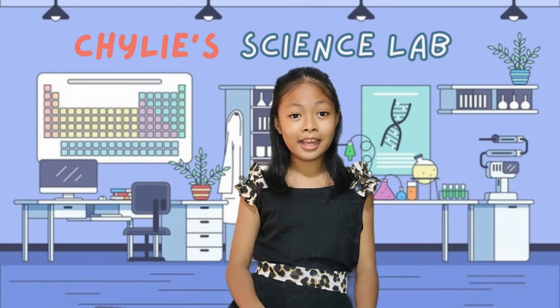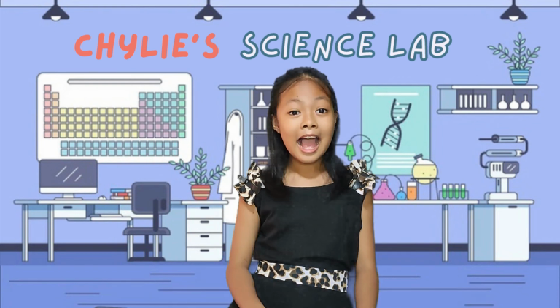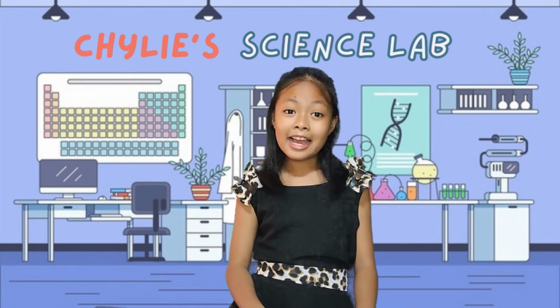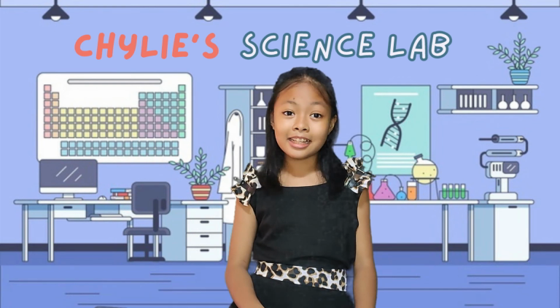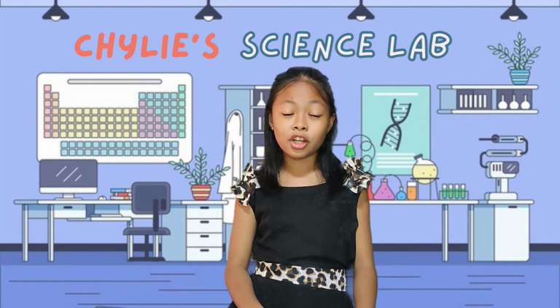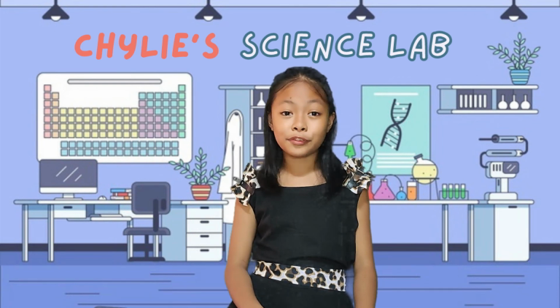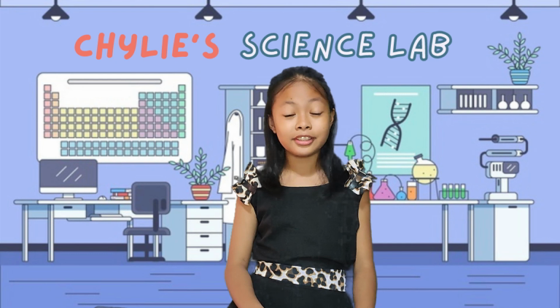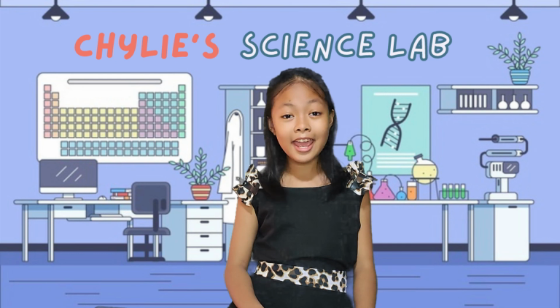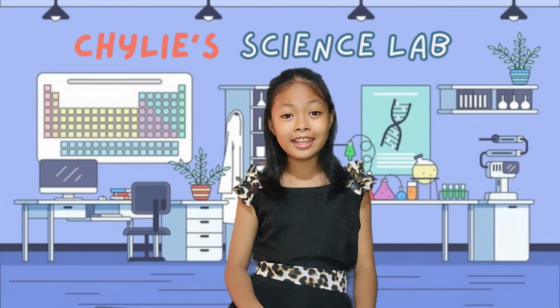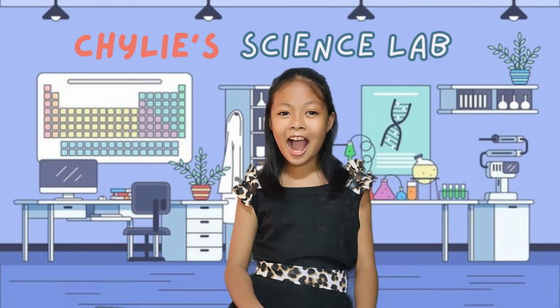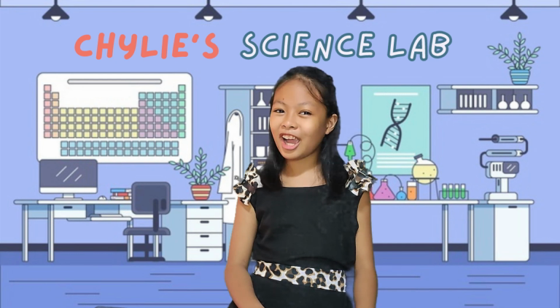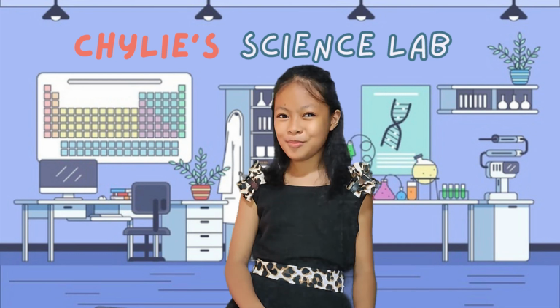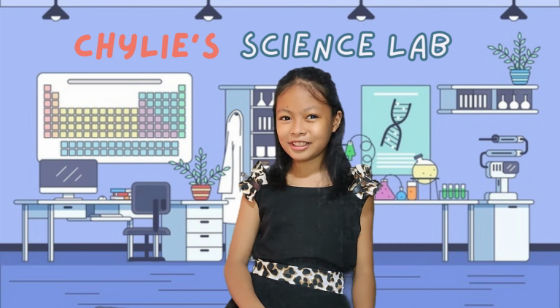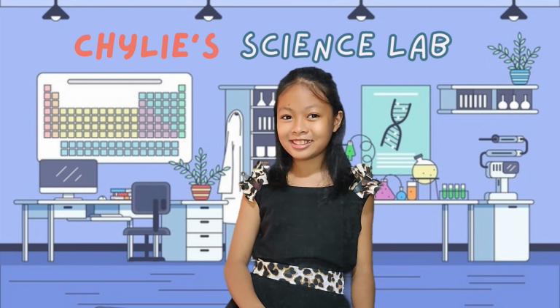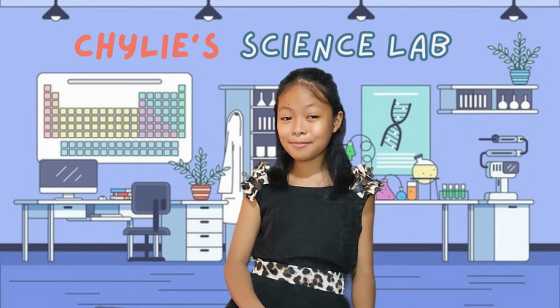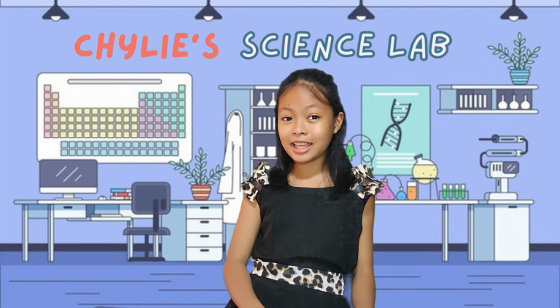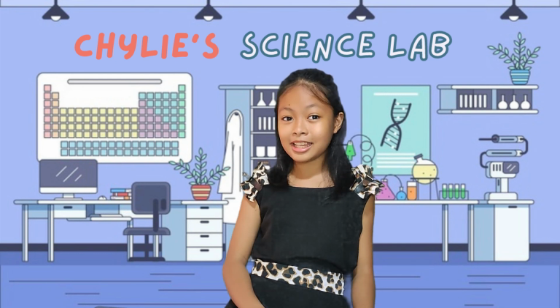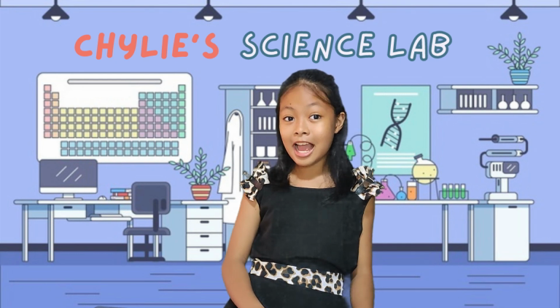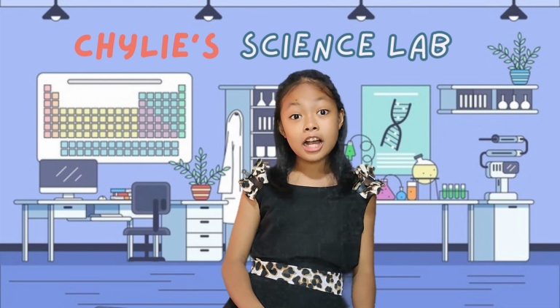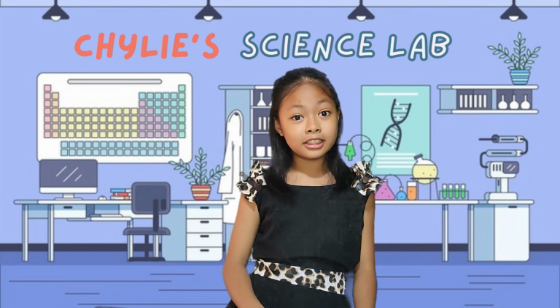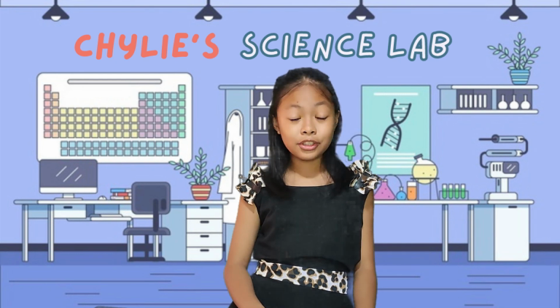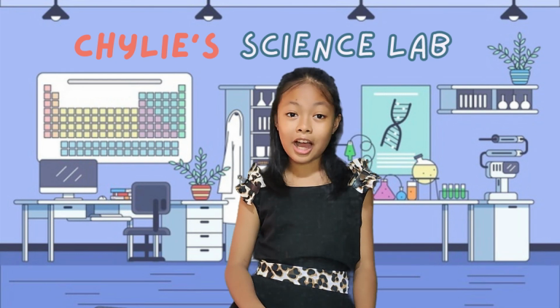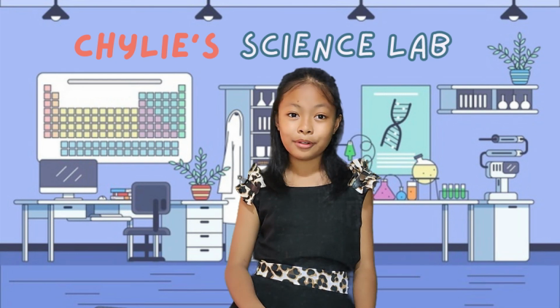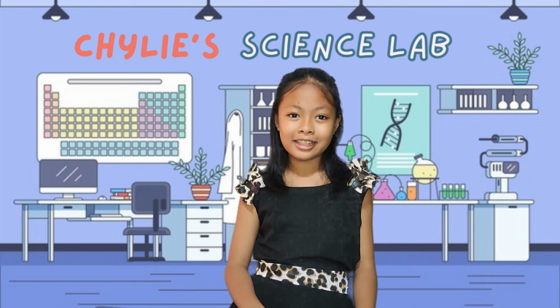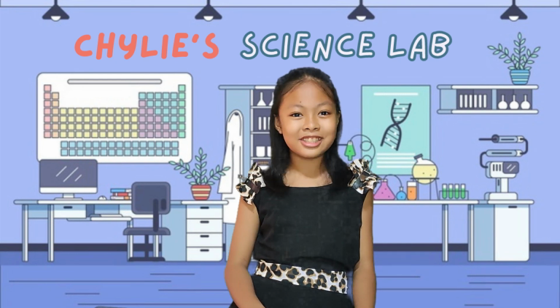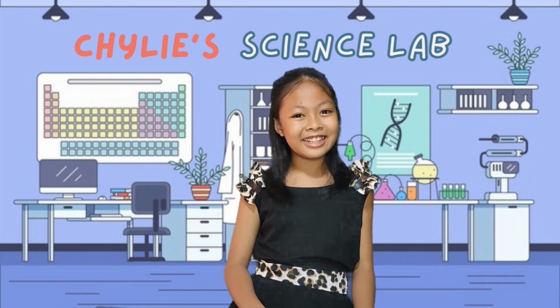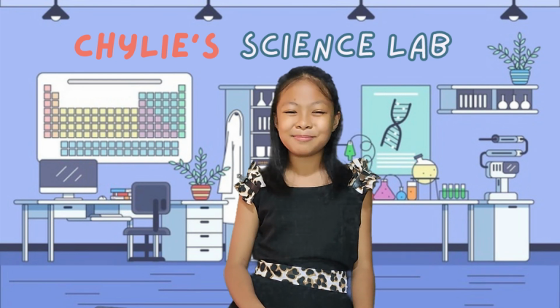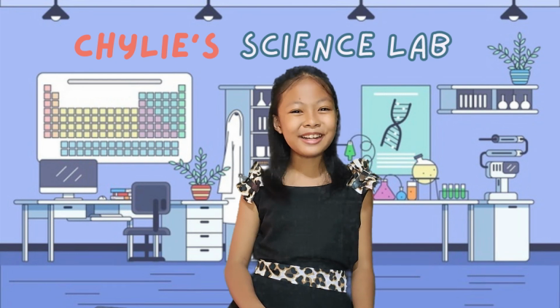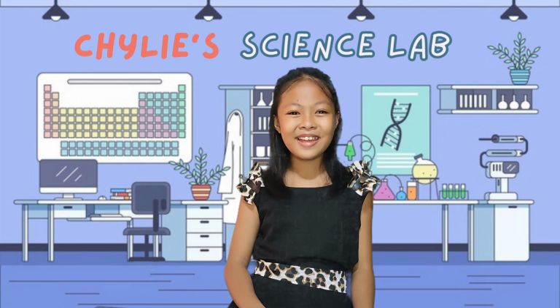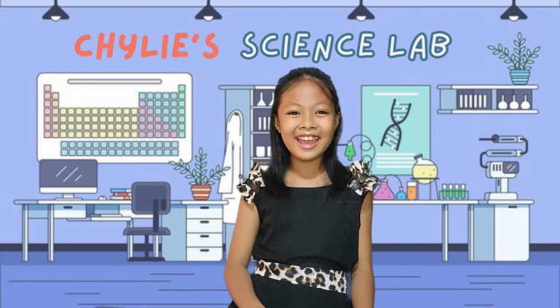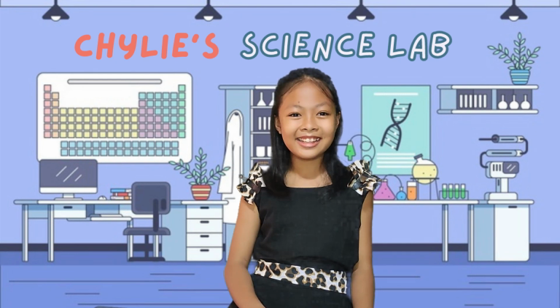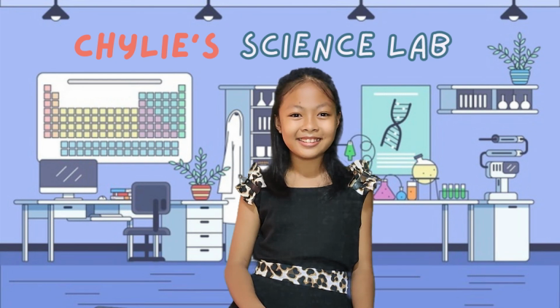And that's all for today. I hope you learned something. See you in our next Chile experiment!